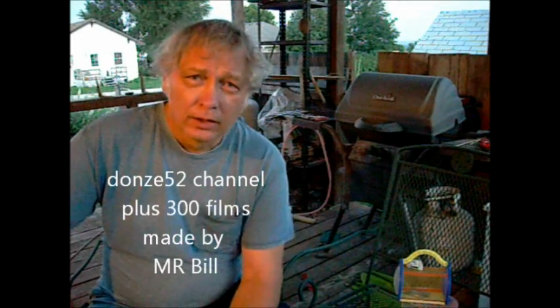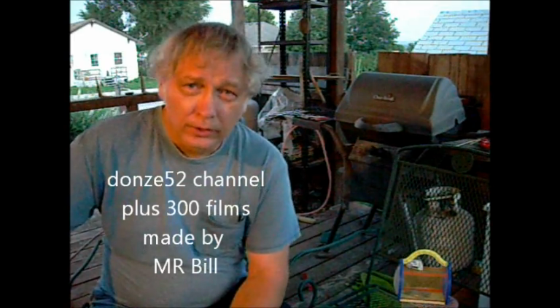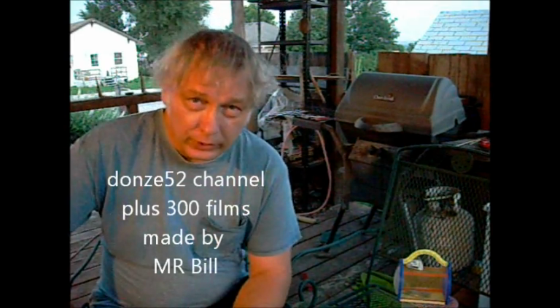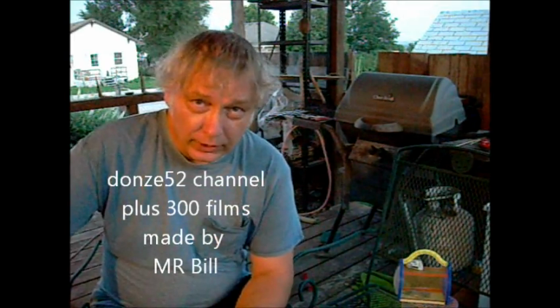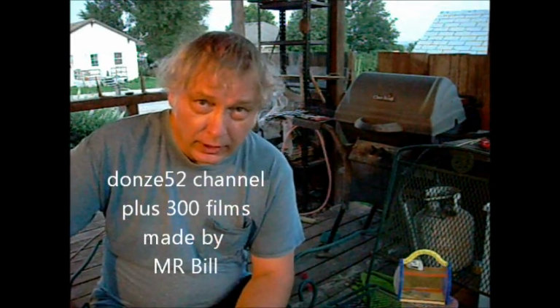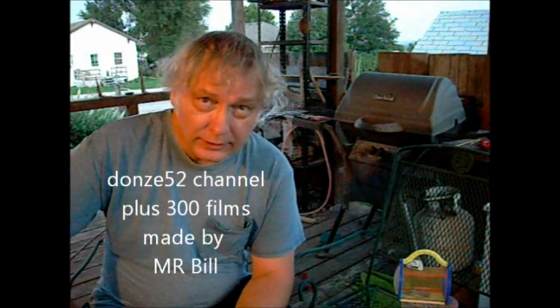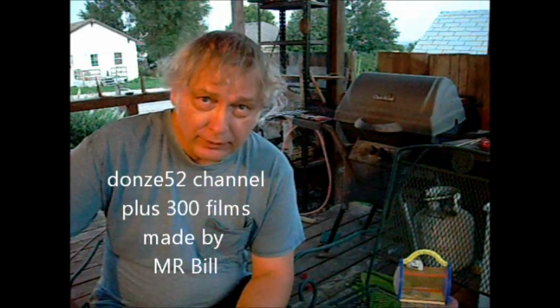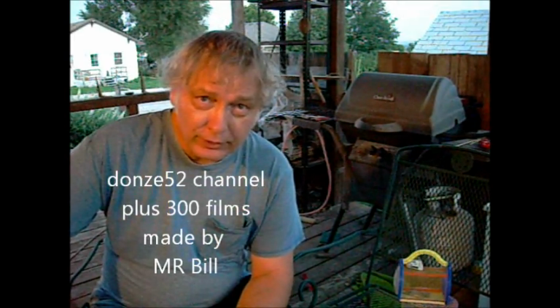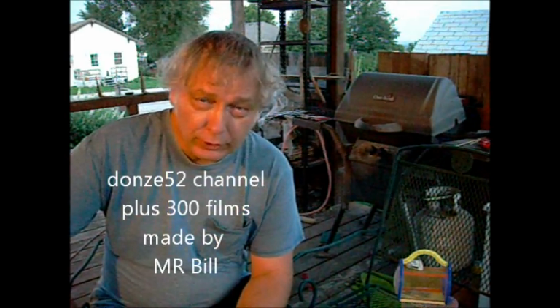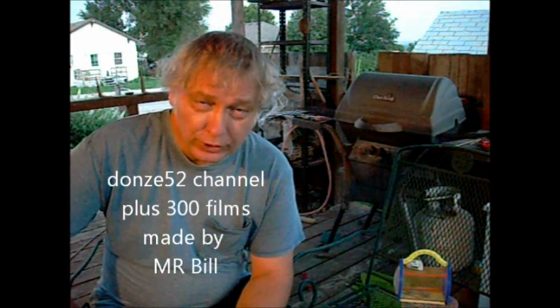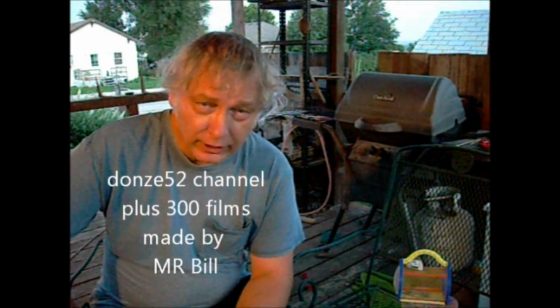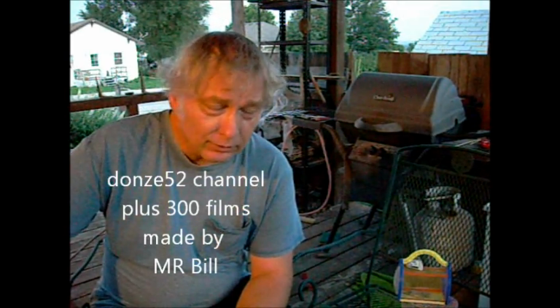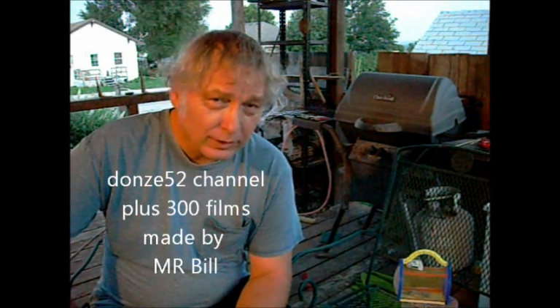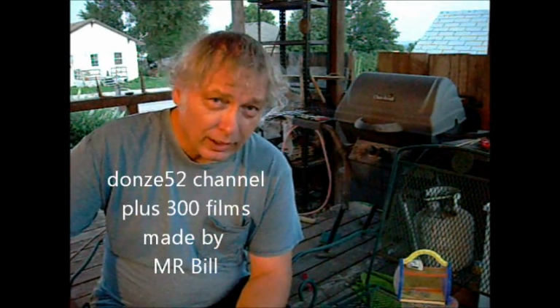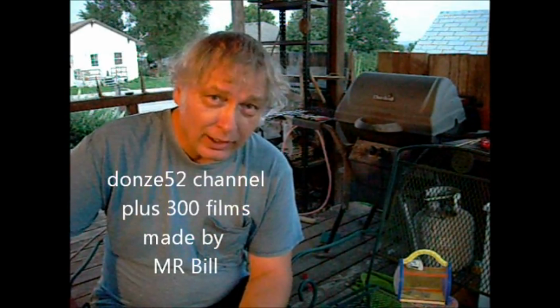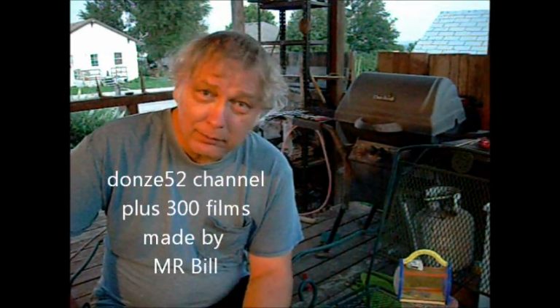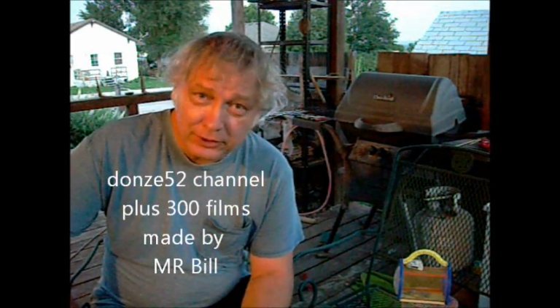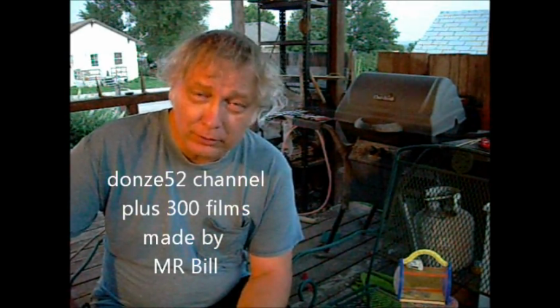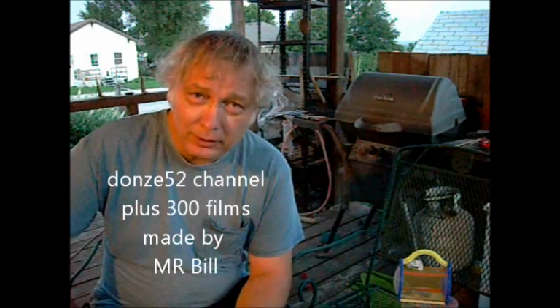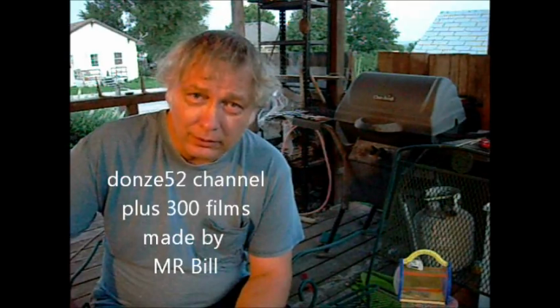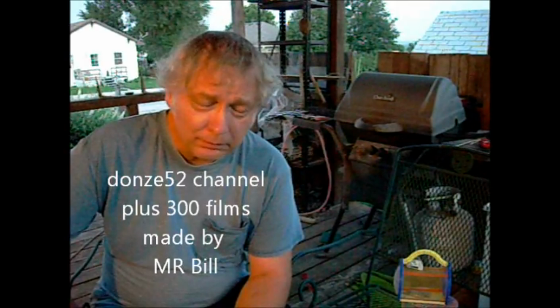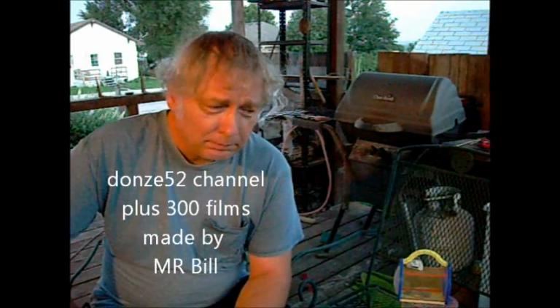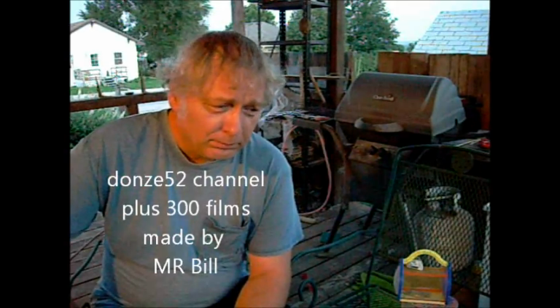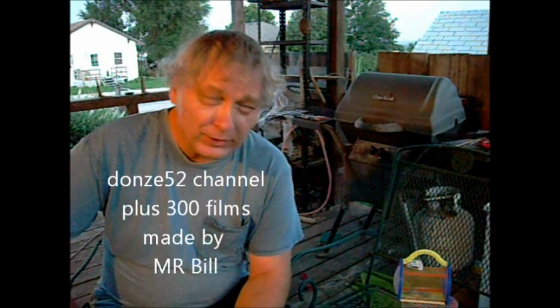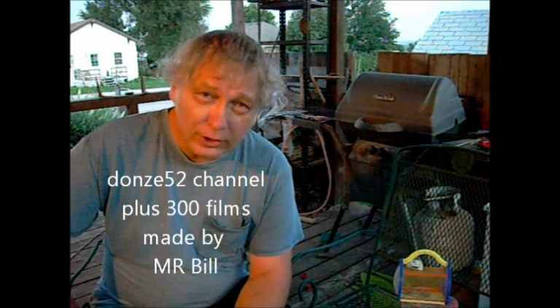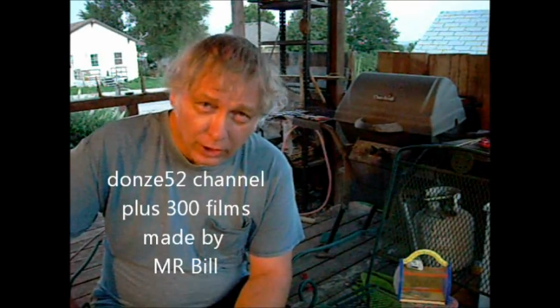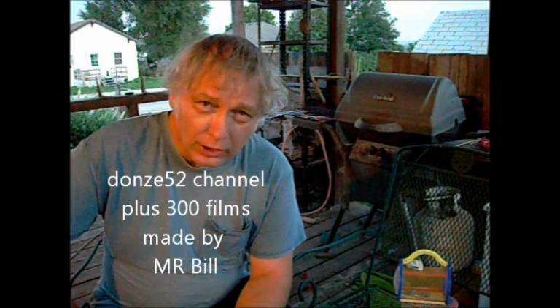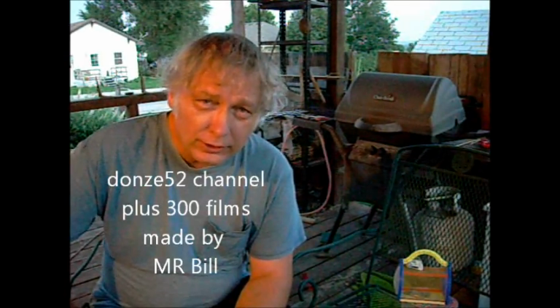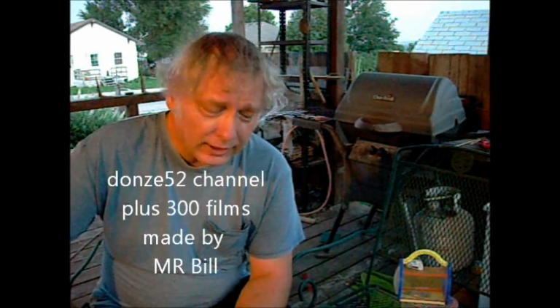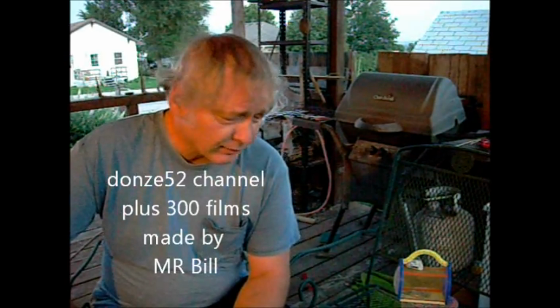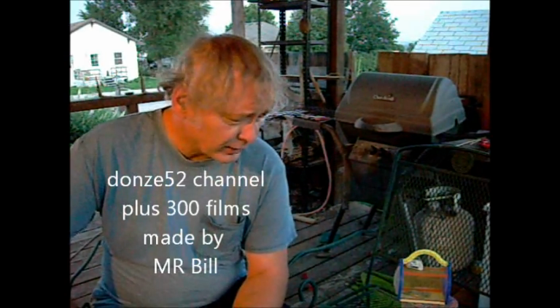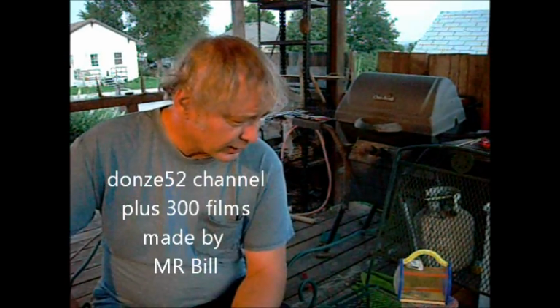You're on Donzie 52 Channel, and I am Mr. Bill. It's an honor to have you here.